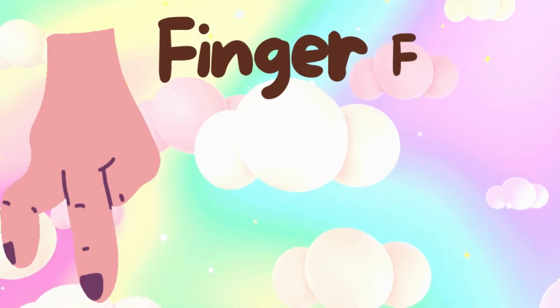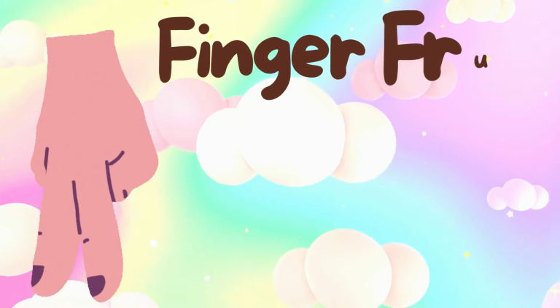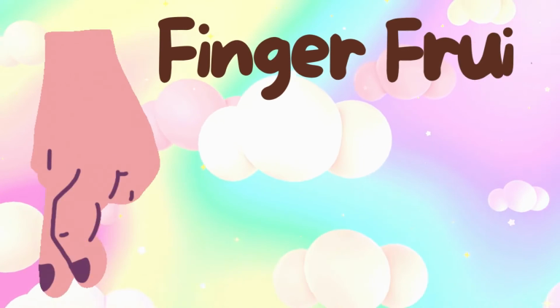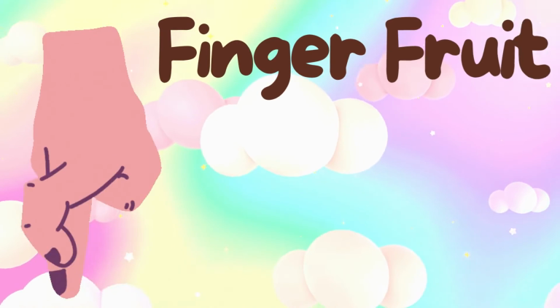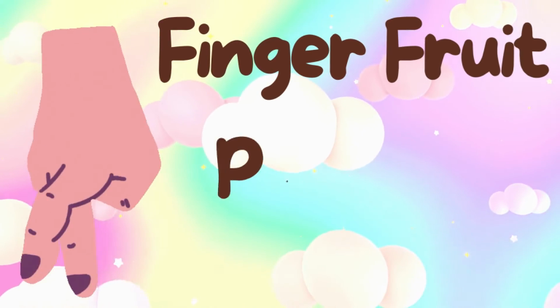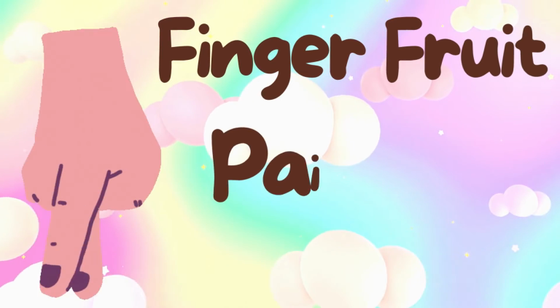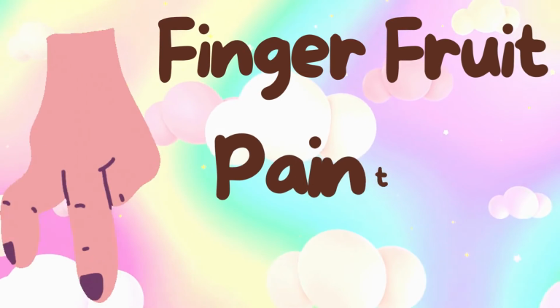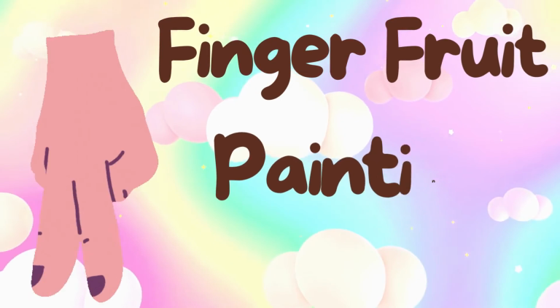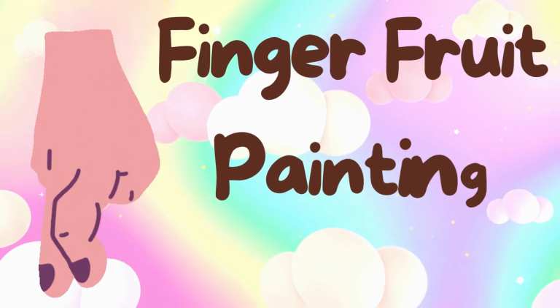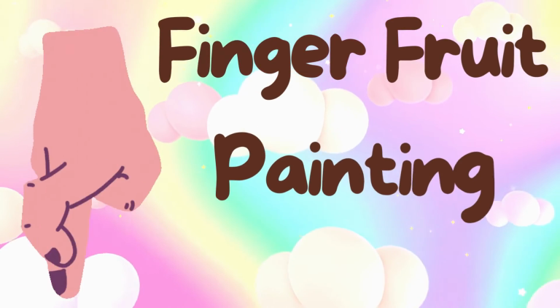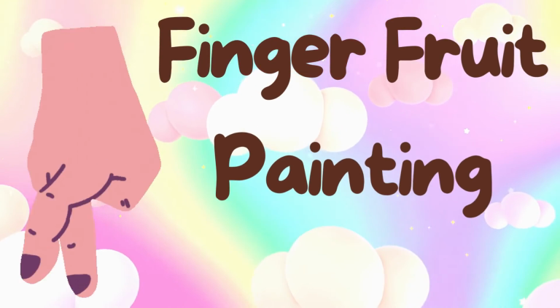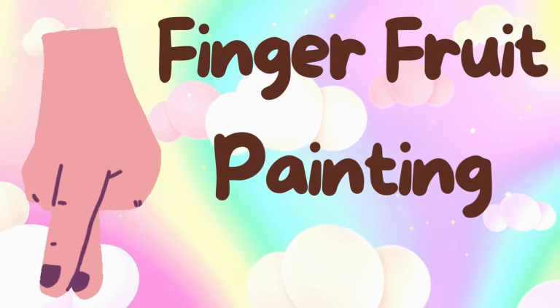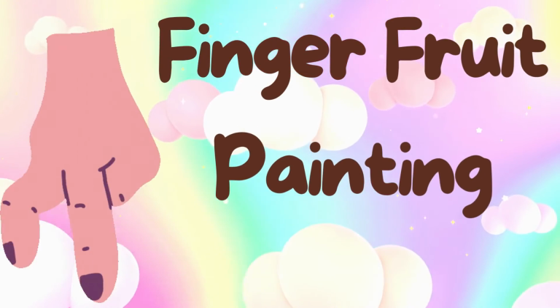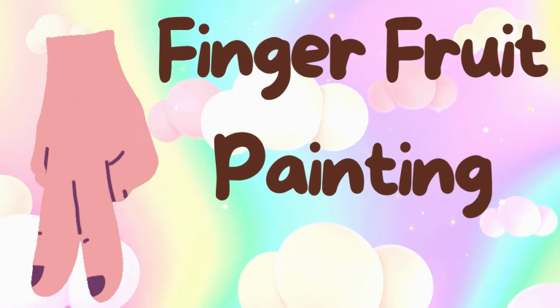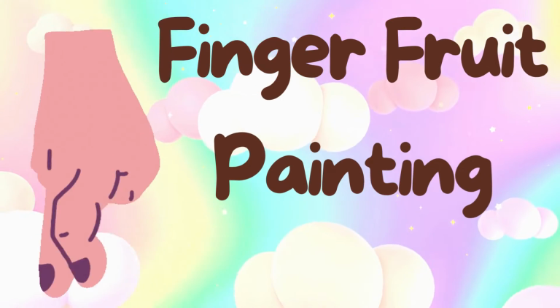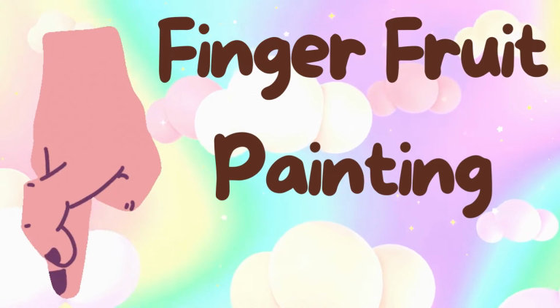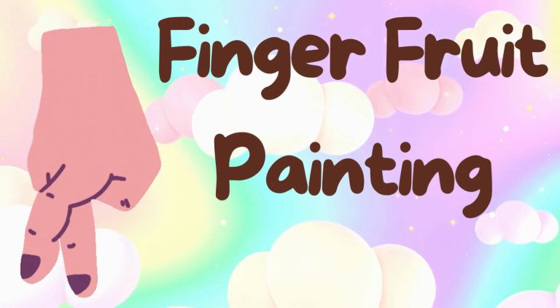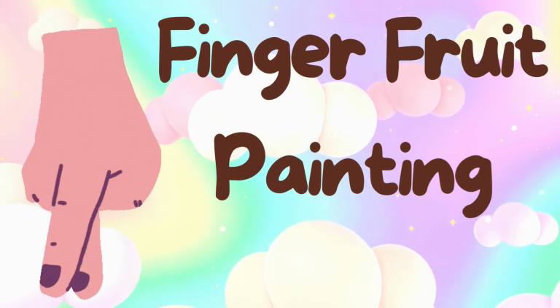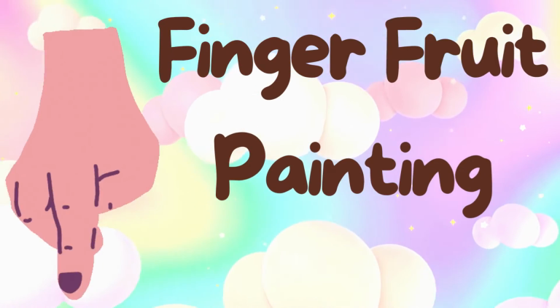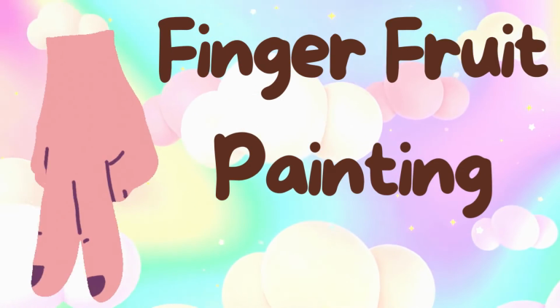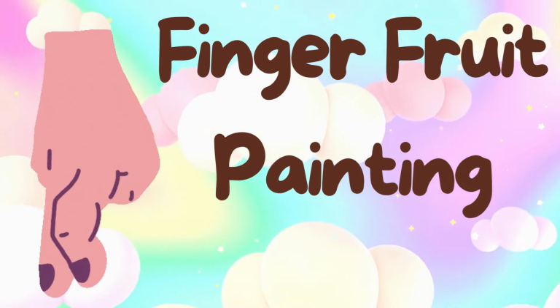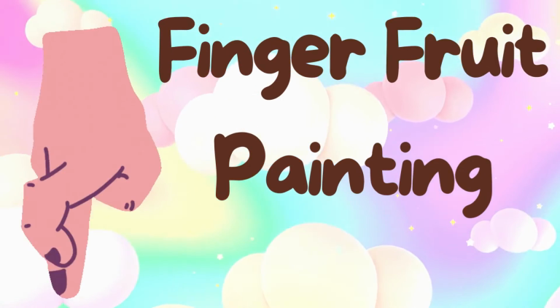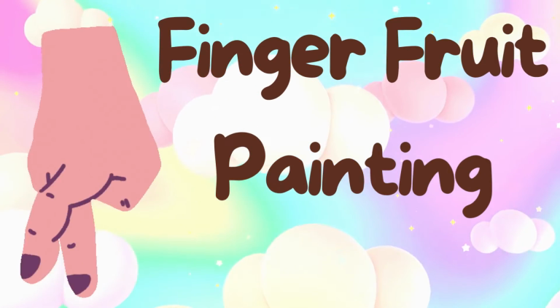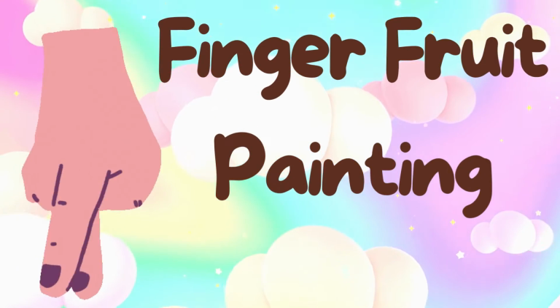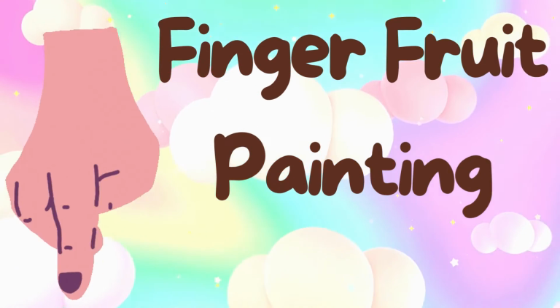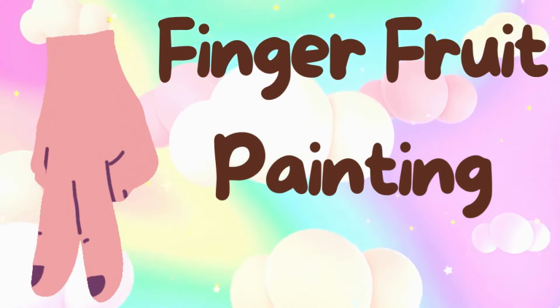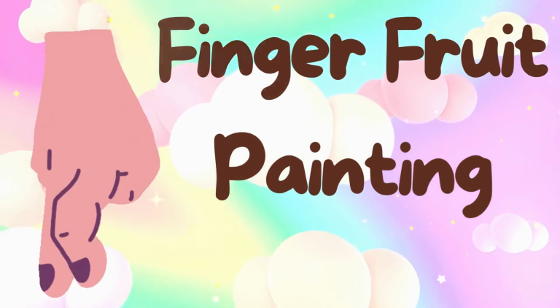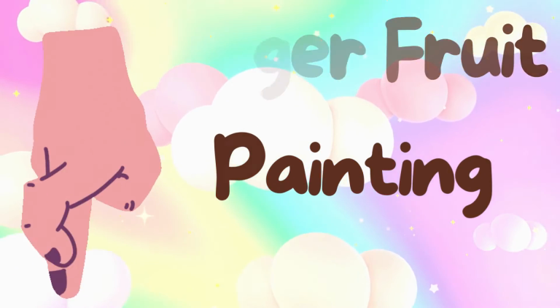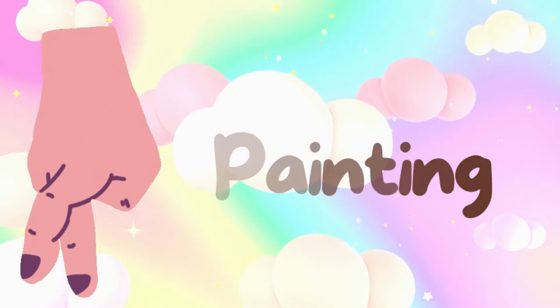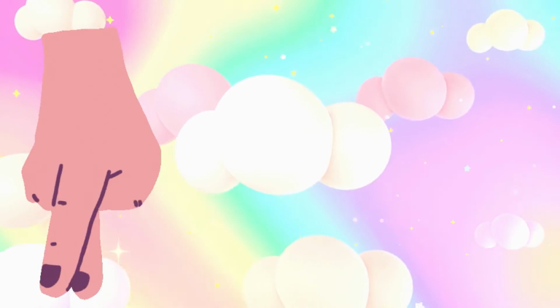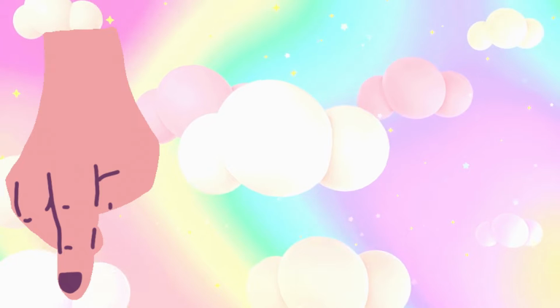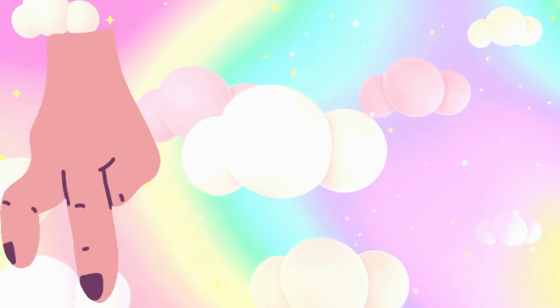Hello kids! In this video, let us do finger fruit painting.